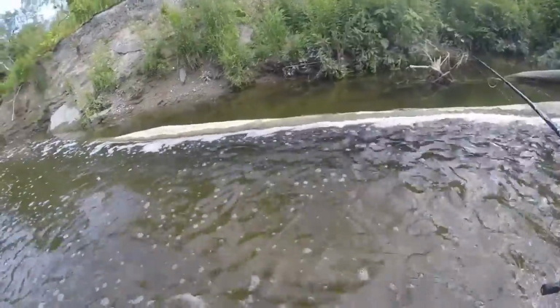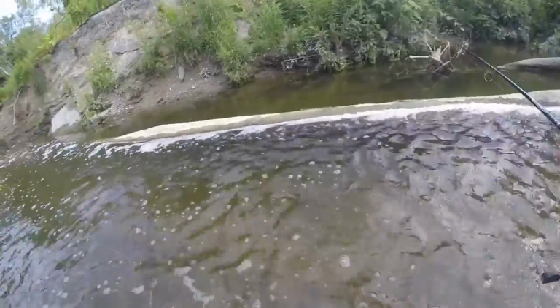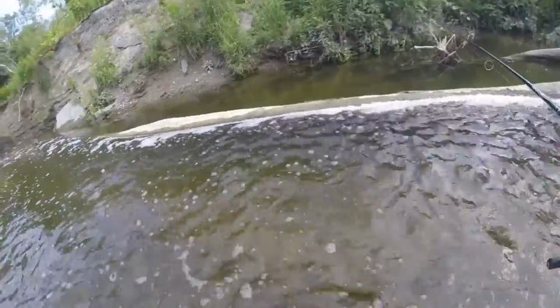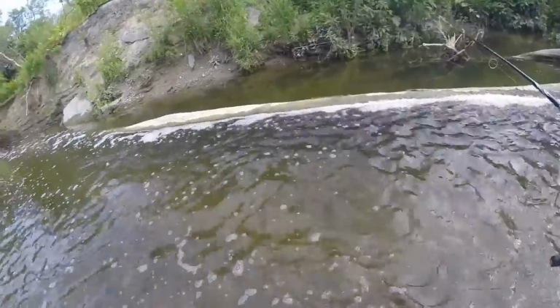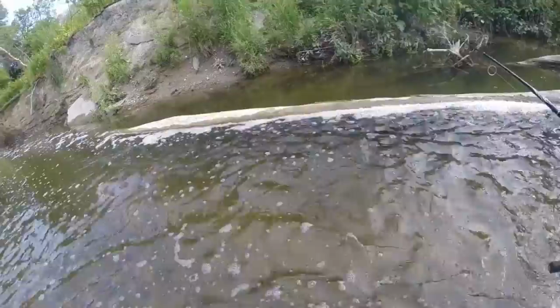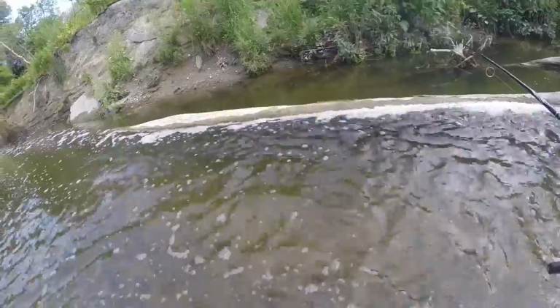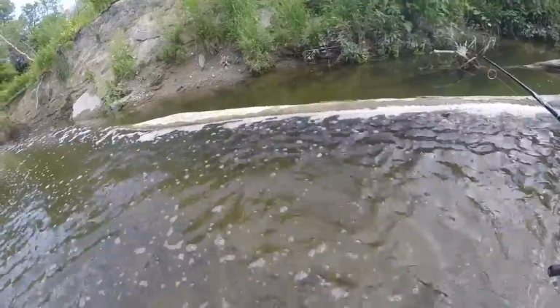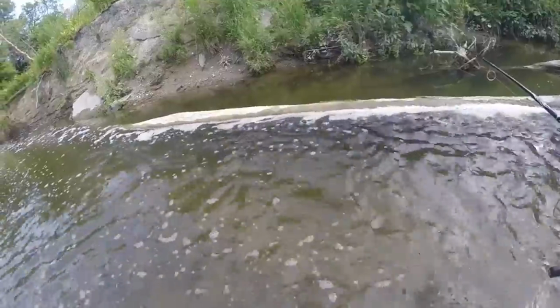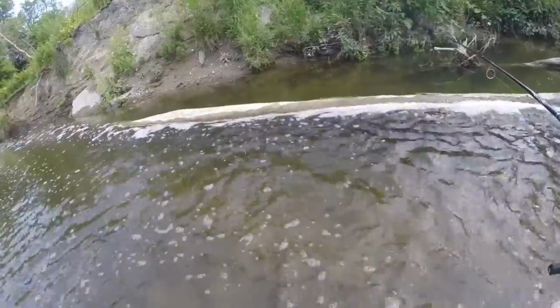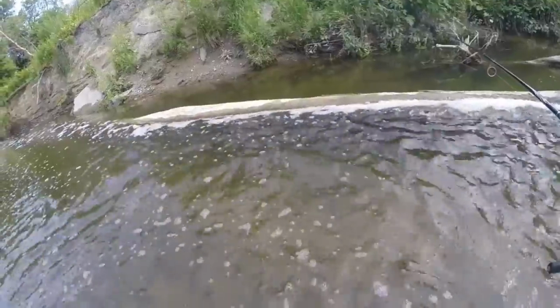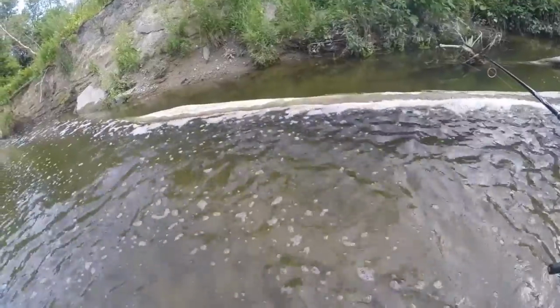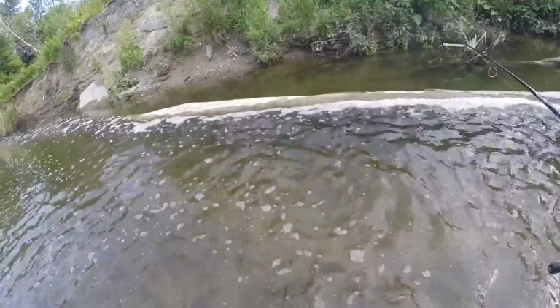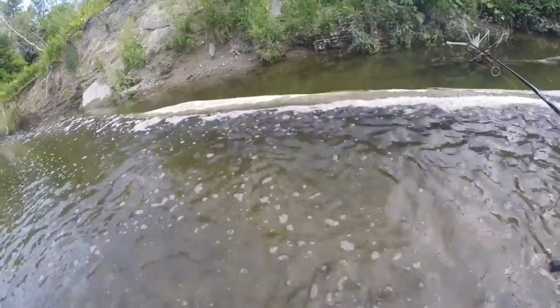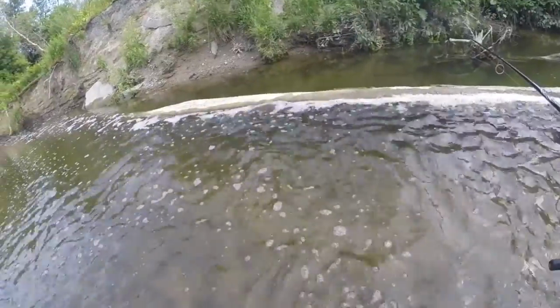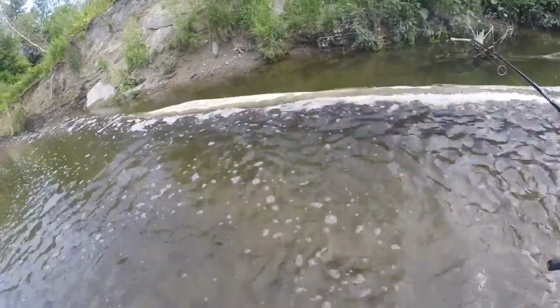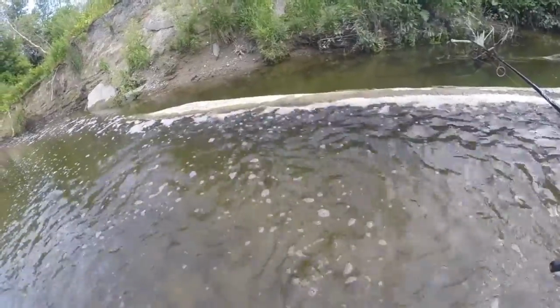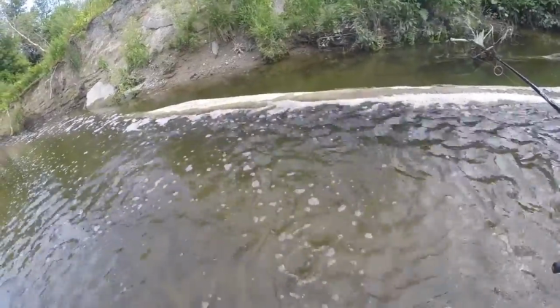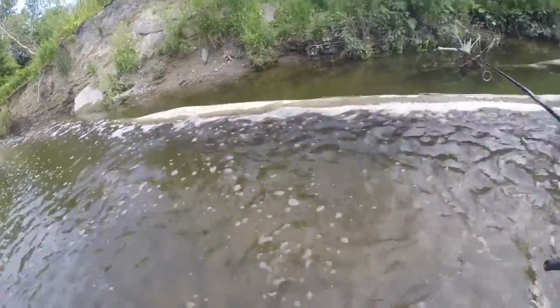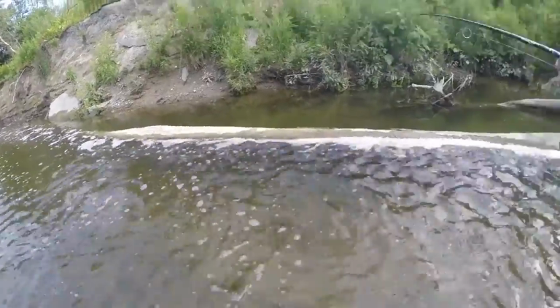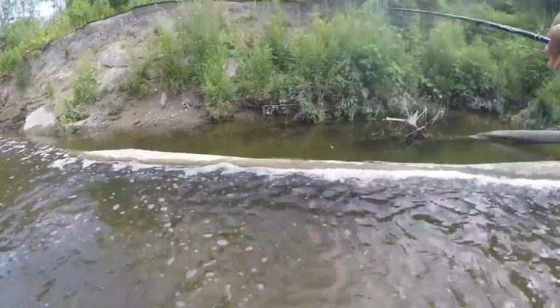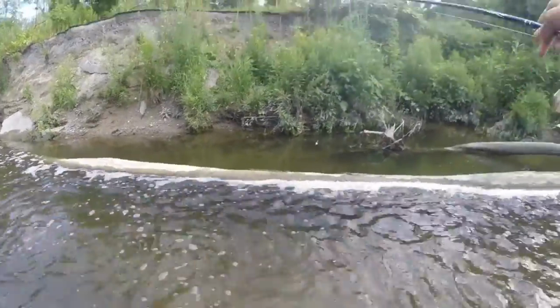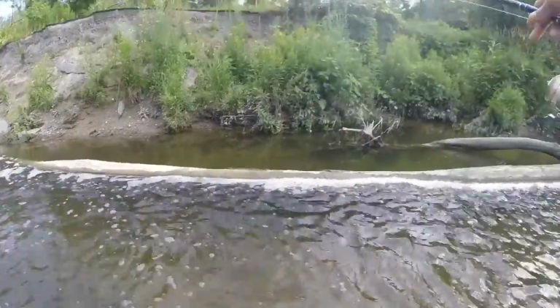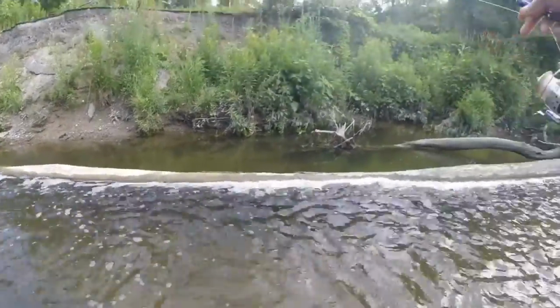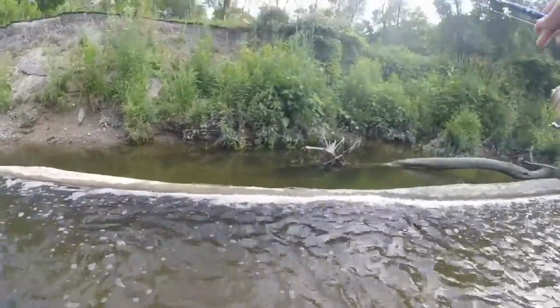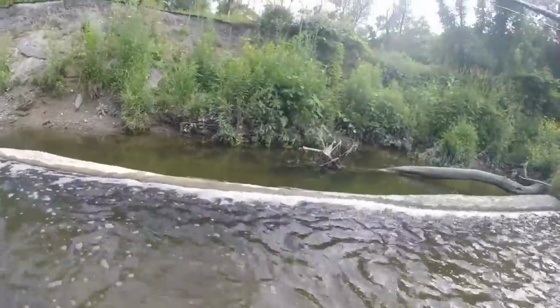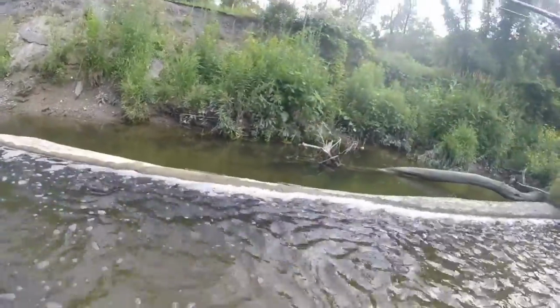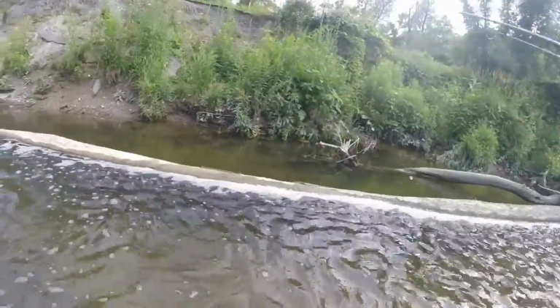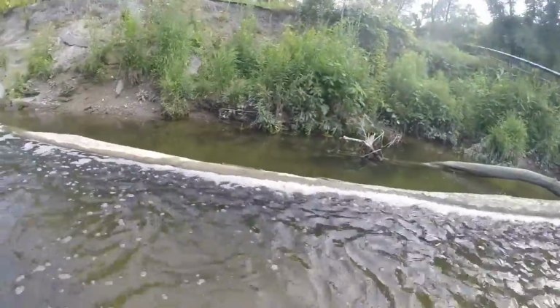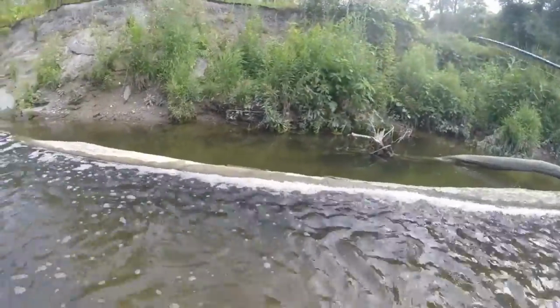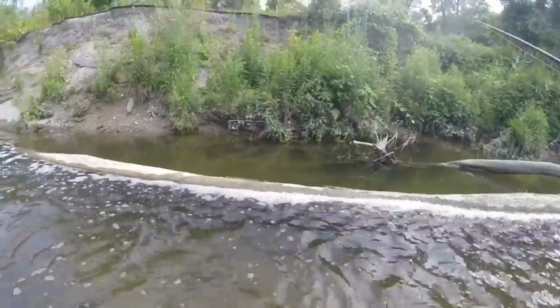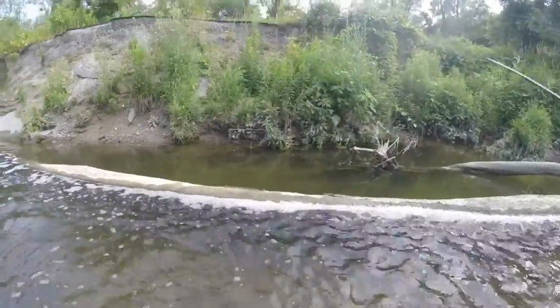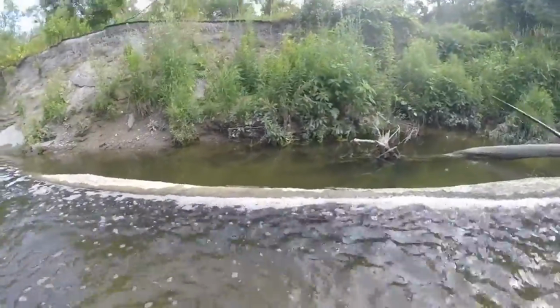I think I found a shiner hole. I just got two shiners already. Instantly you're getting bites. I have two shiners in here.